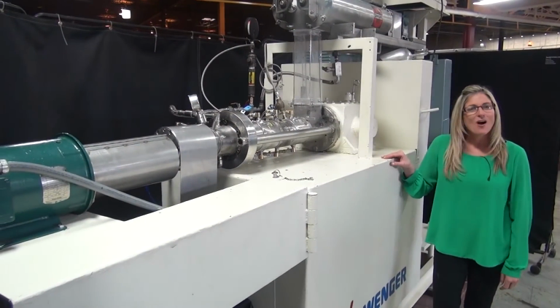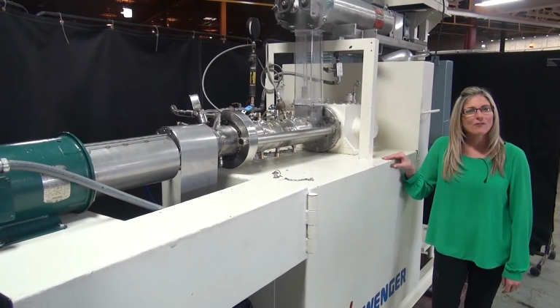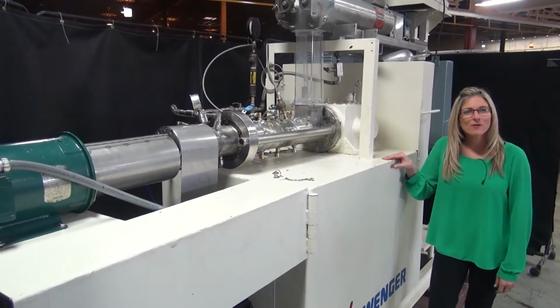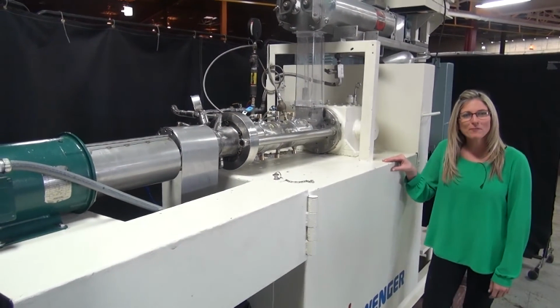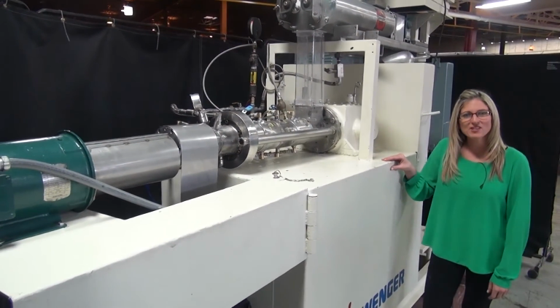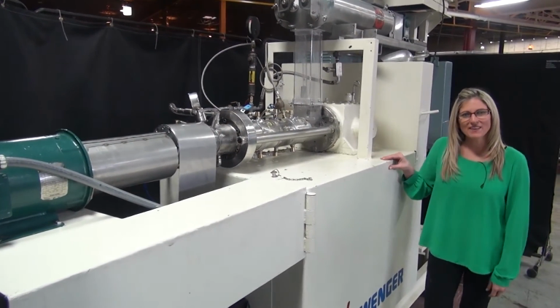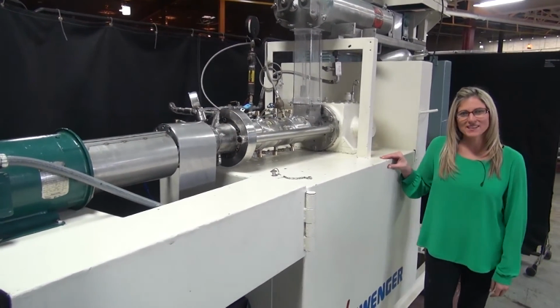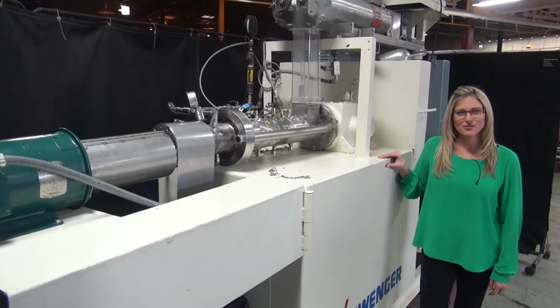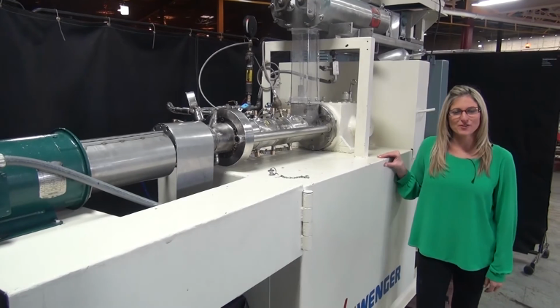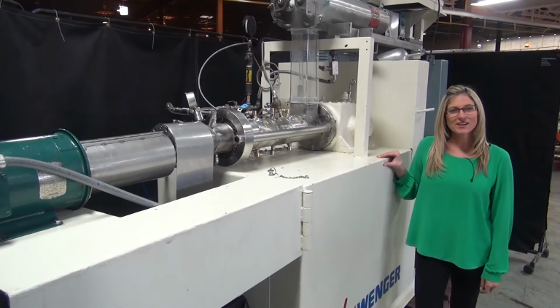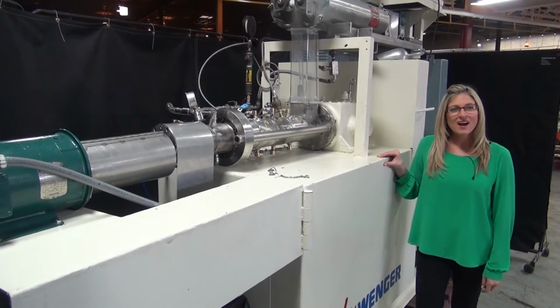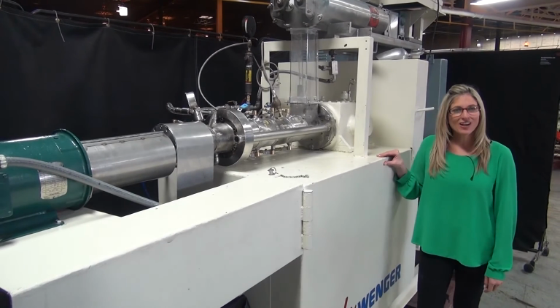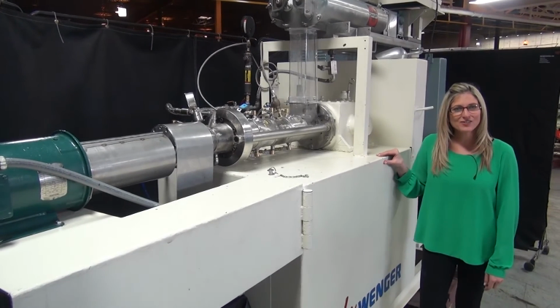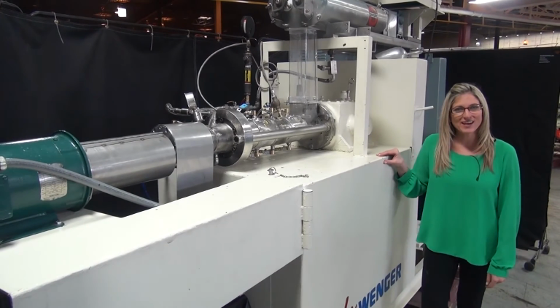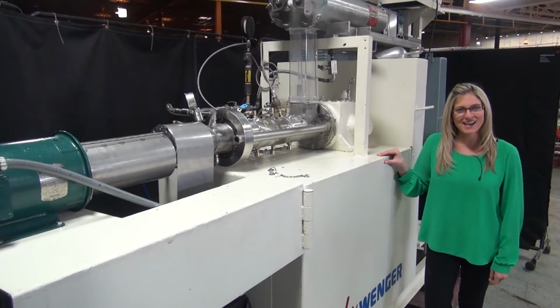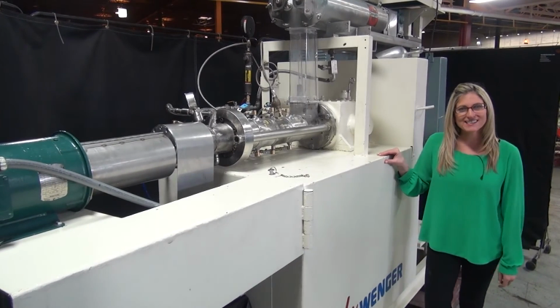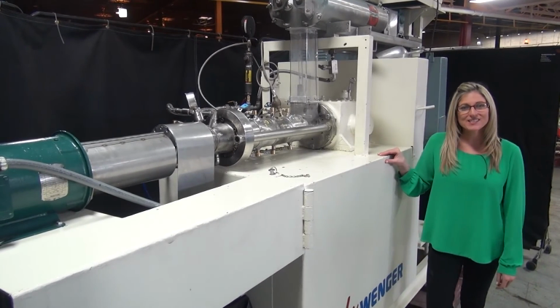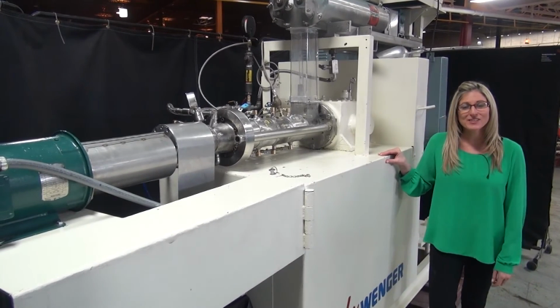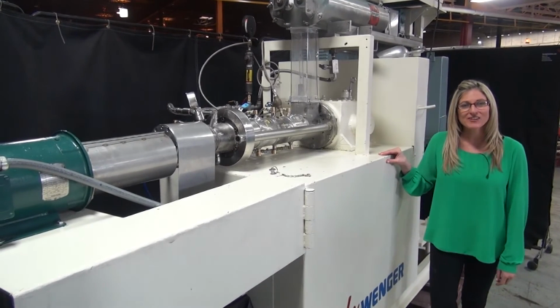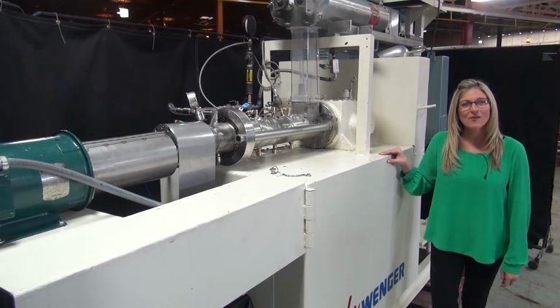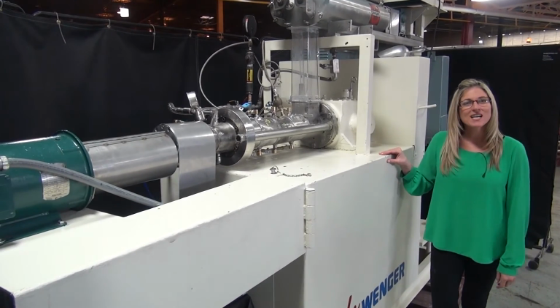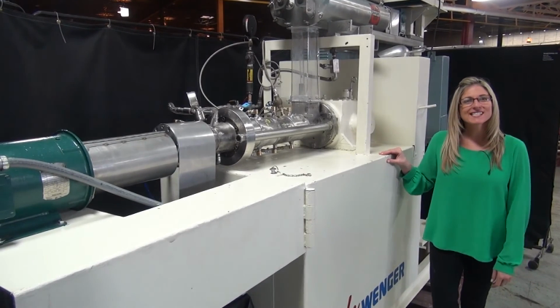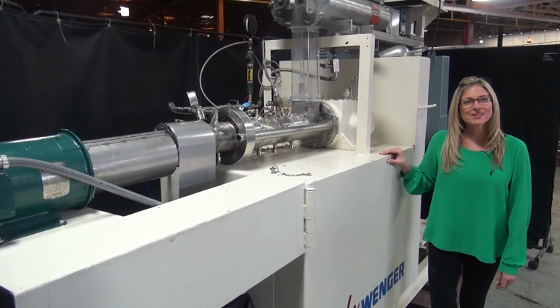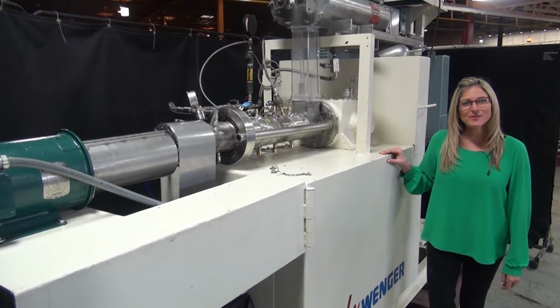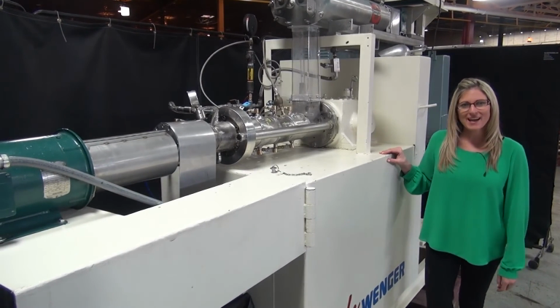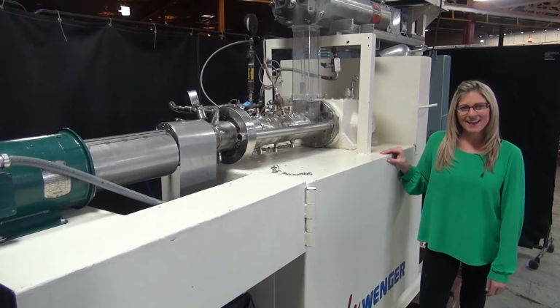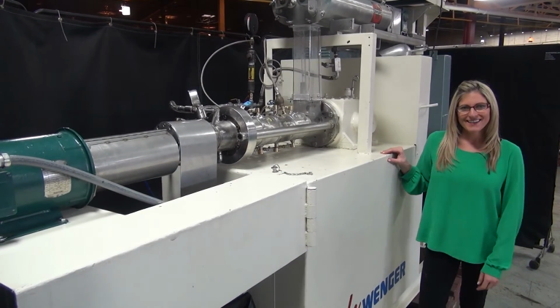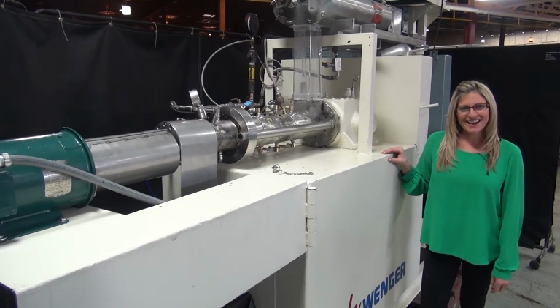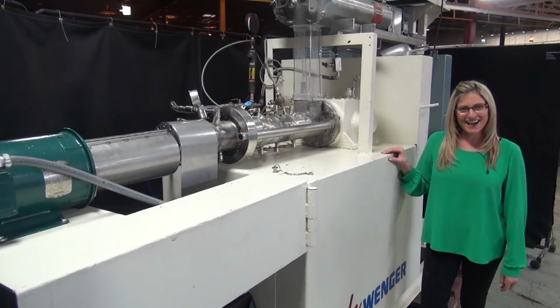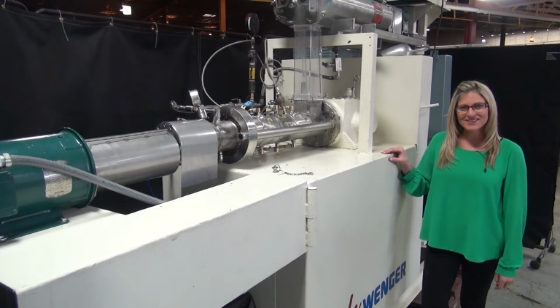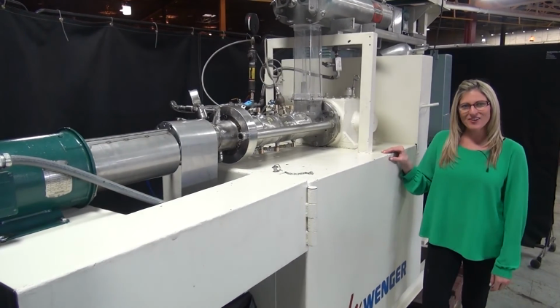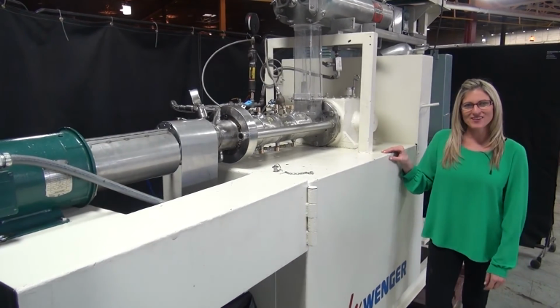For more information on this extruder, call us direct at 629-9900.